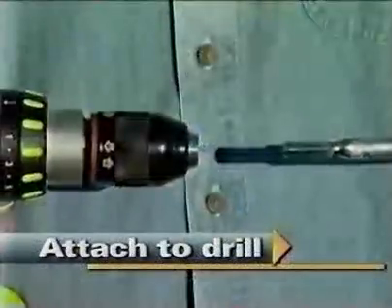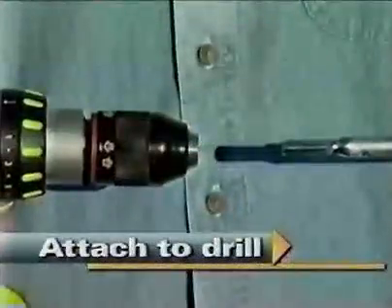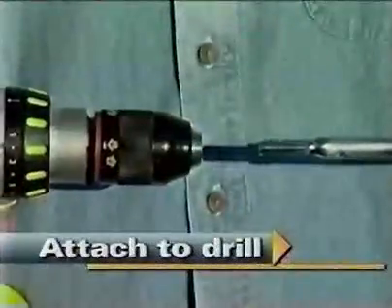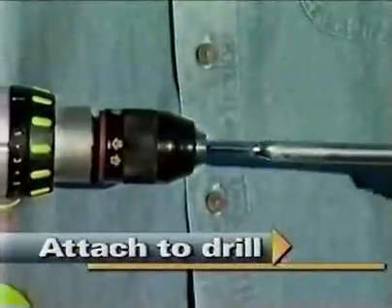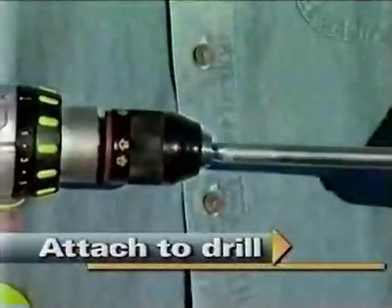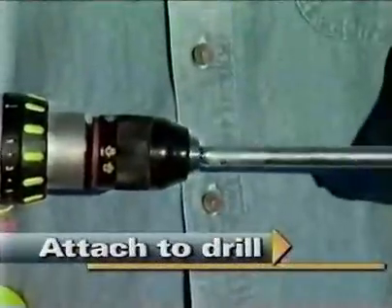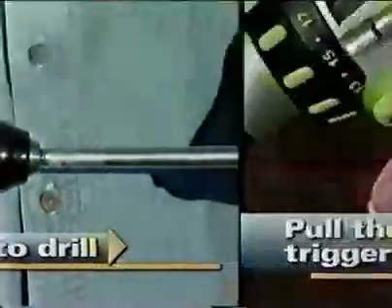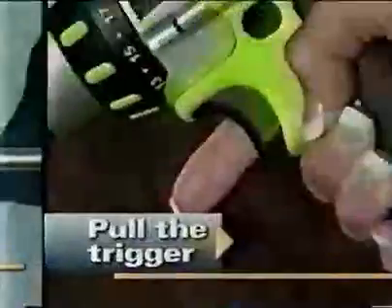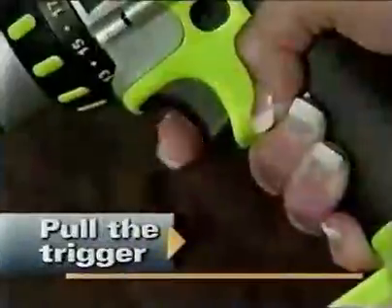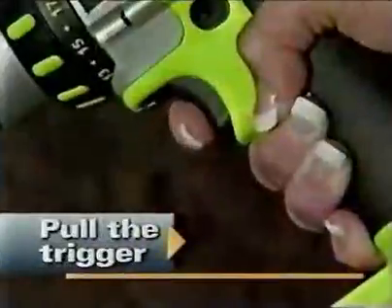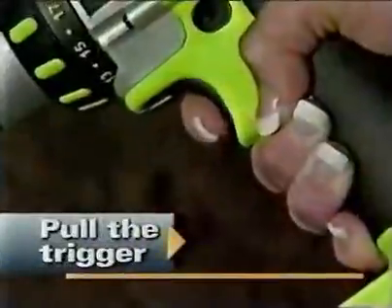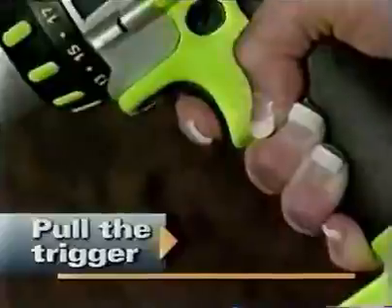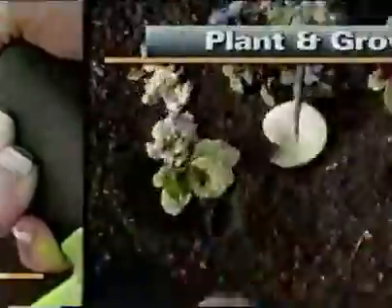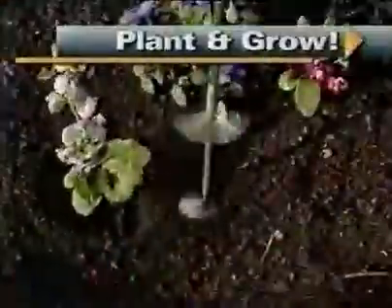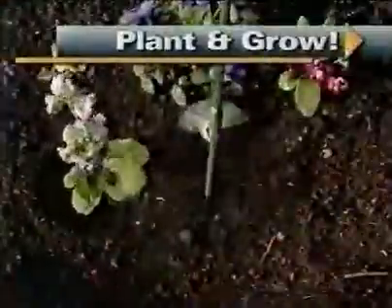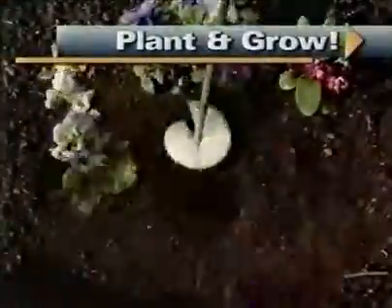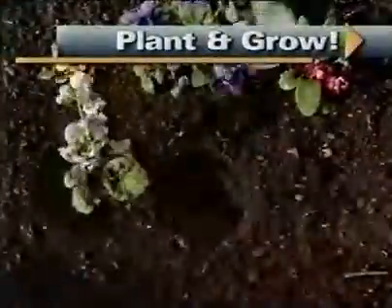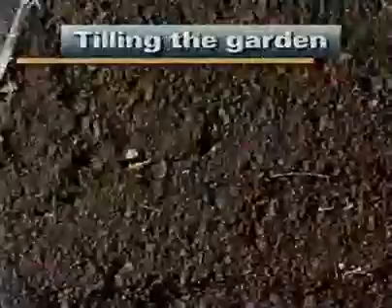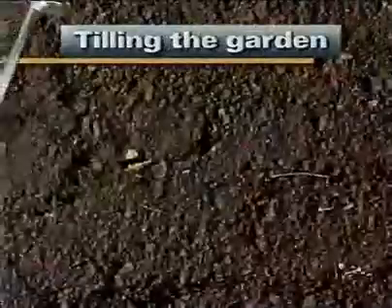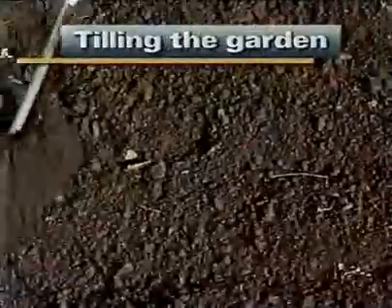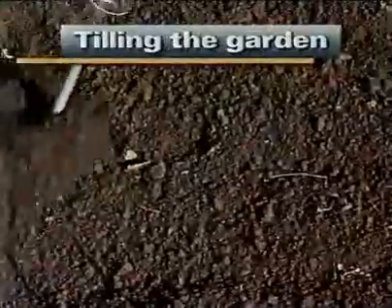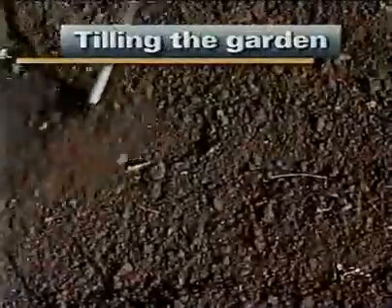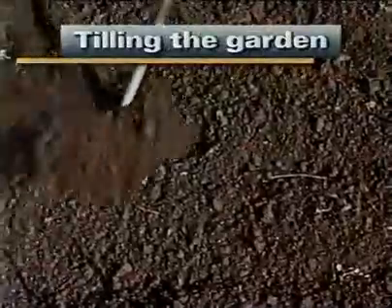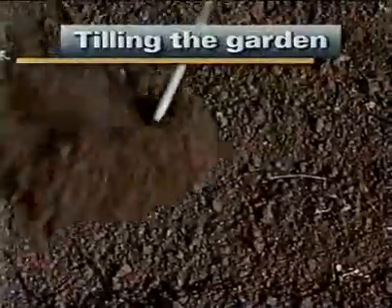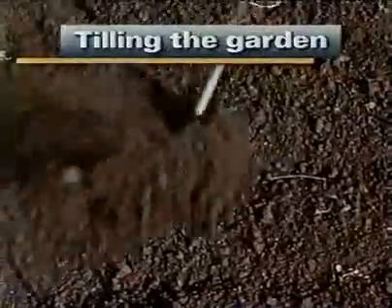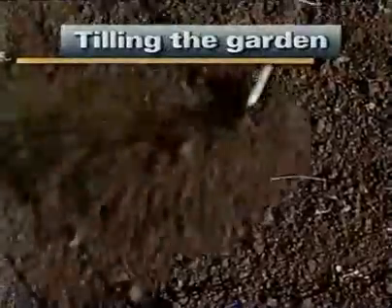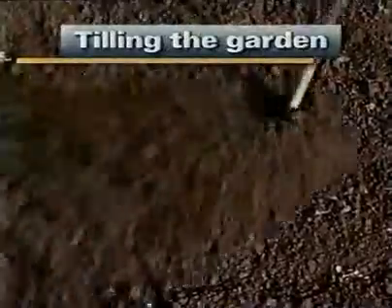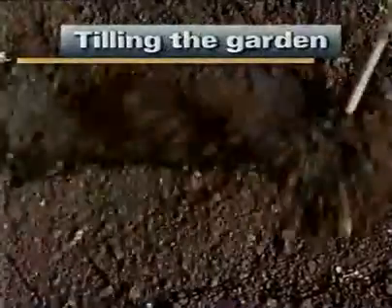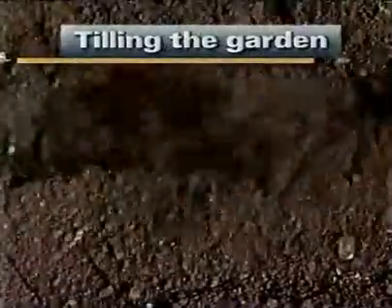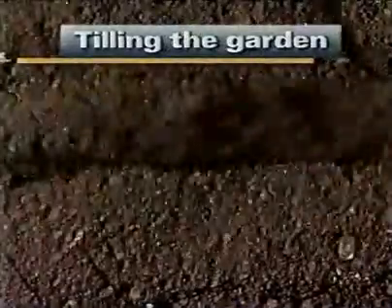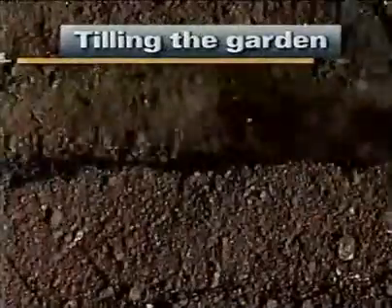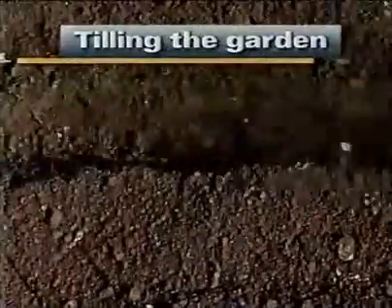Just attach it to any size drill. Pull the trigger, plant, and grow. It works like magic for tilling and cultivating the garden.